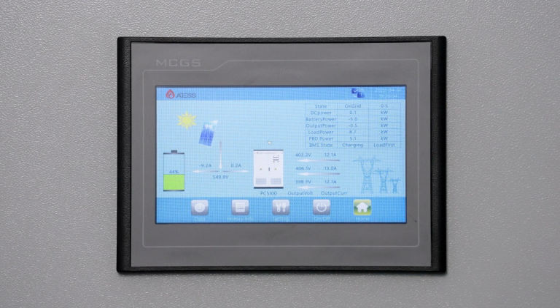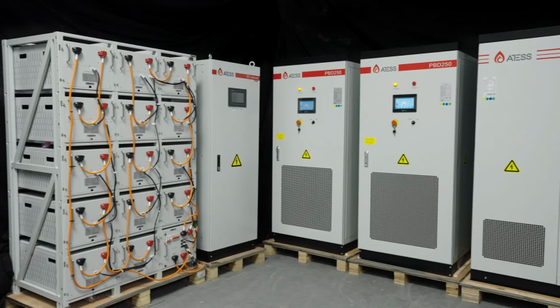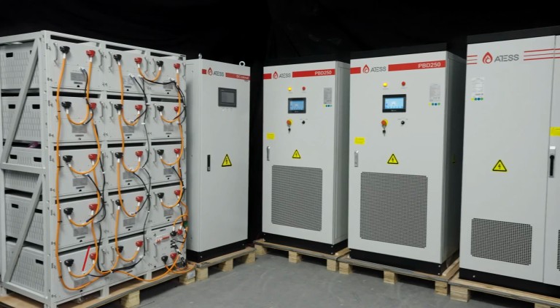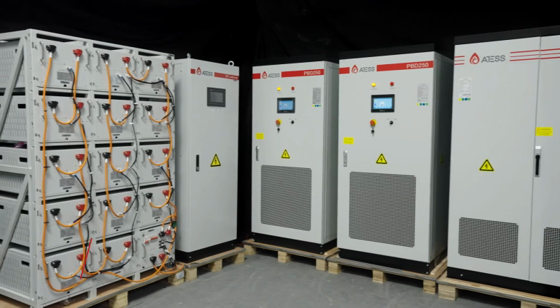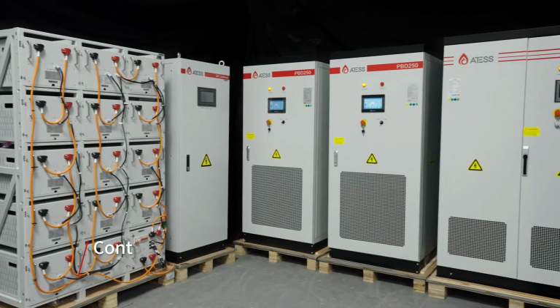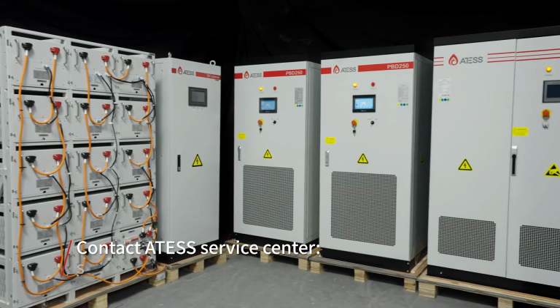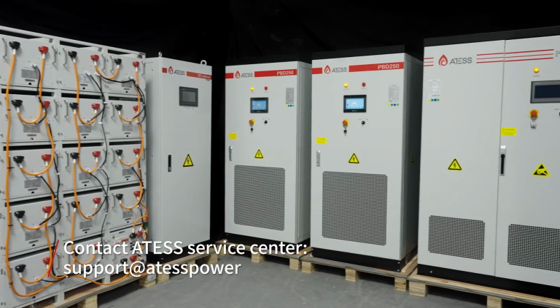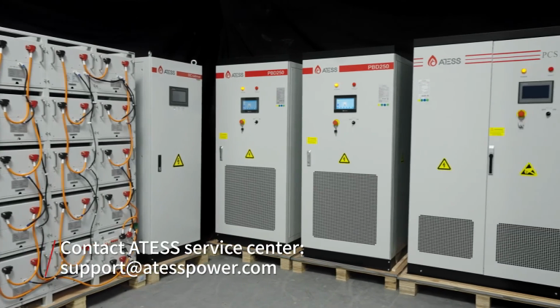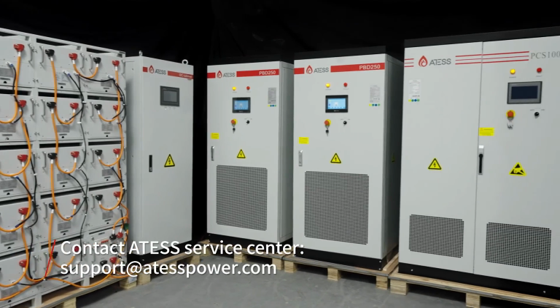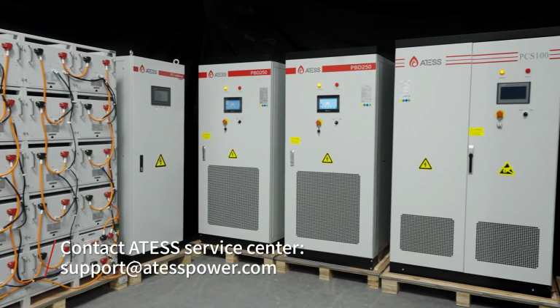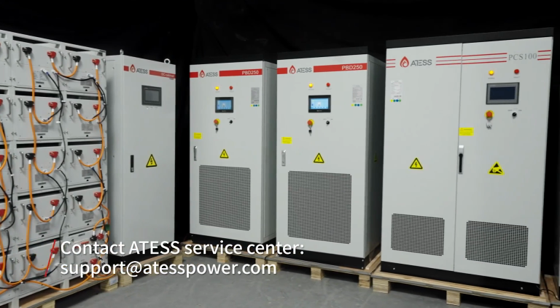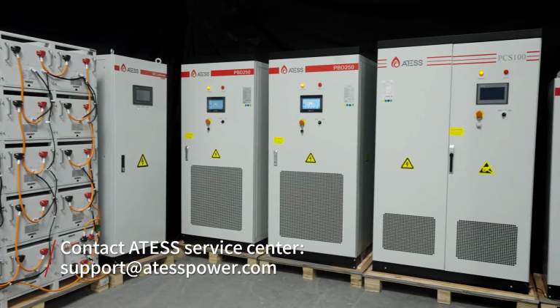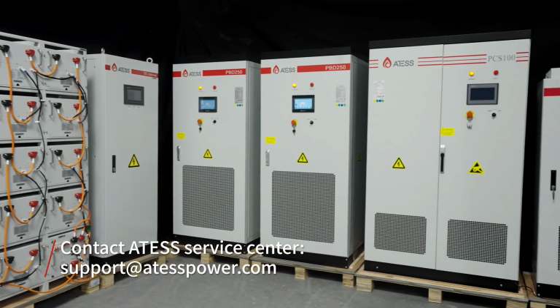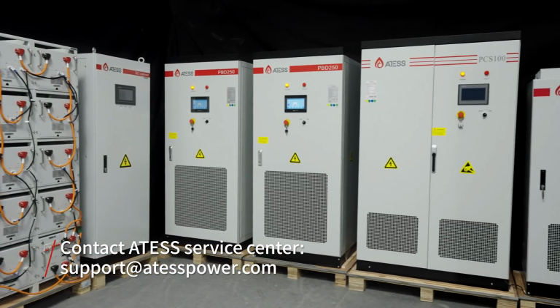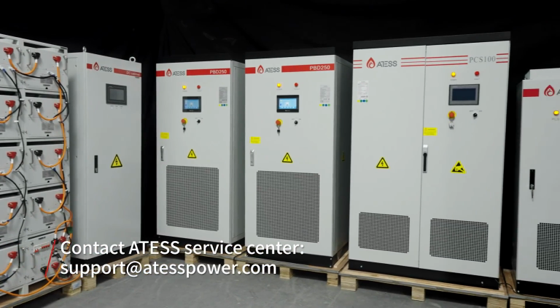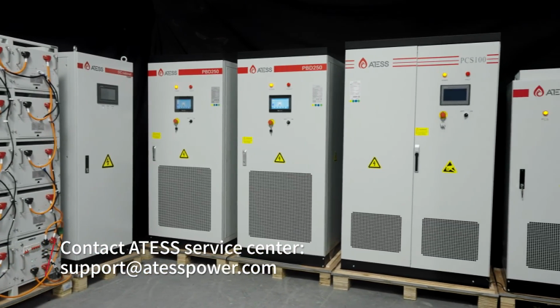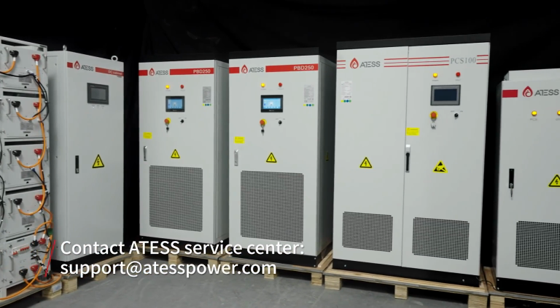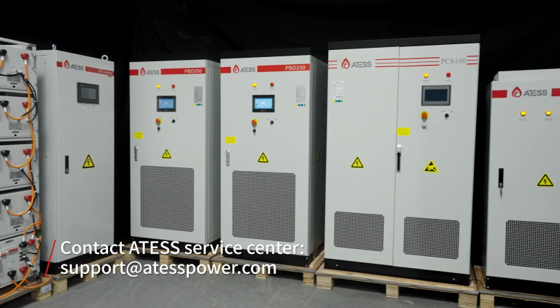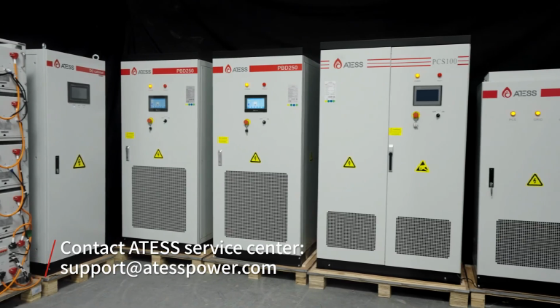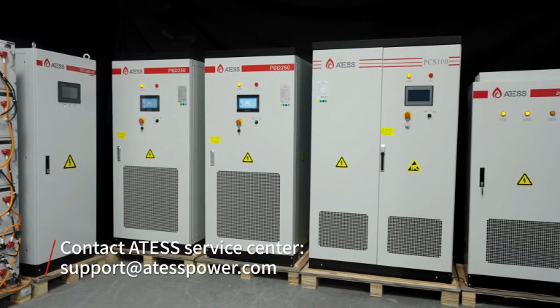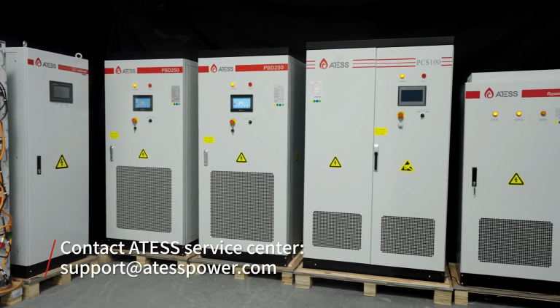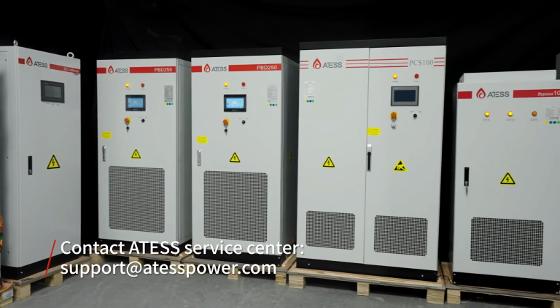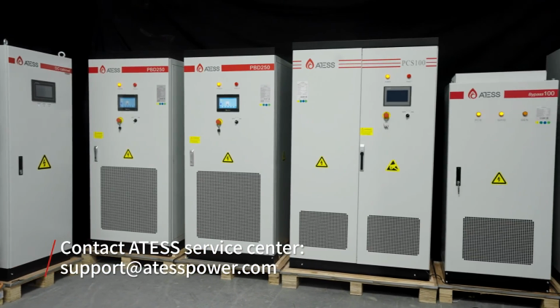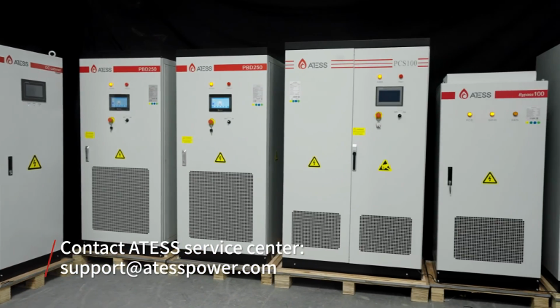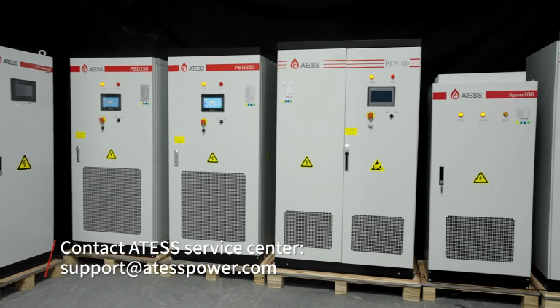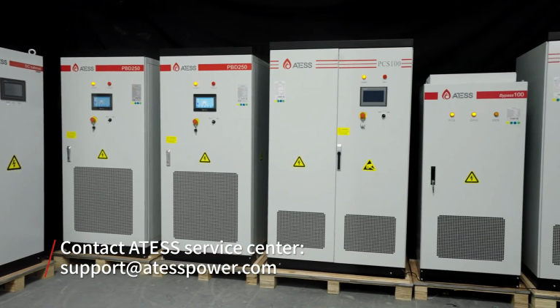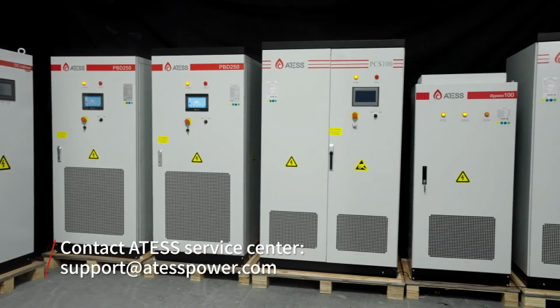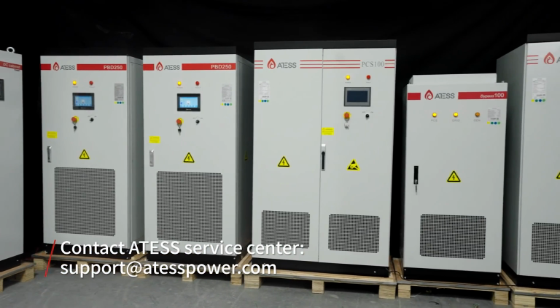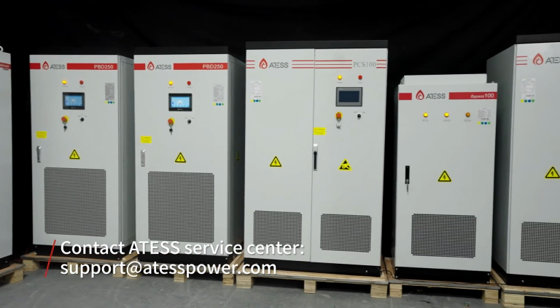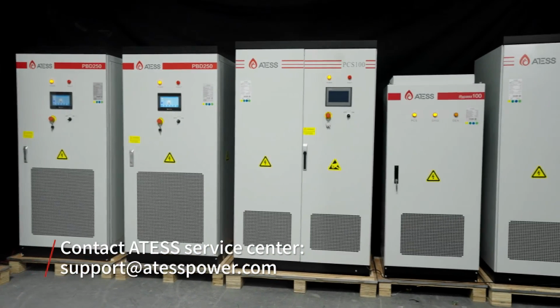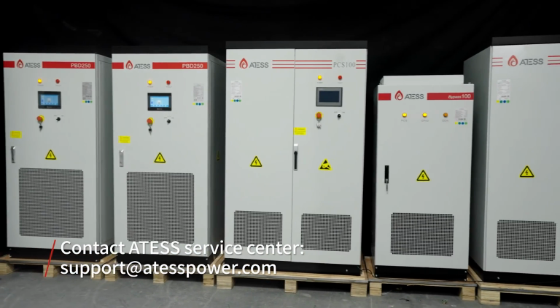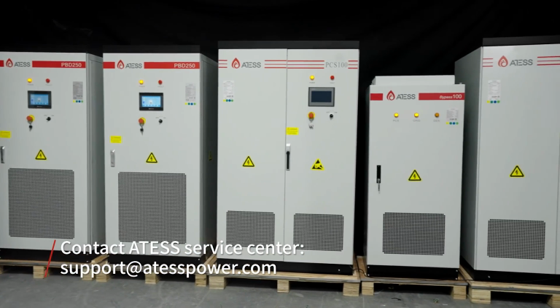At this point, the whole installation and commissioning procedure is completed. If you have any questions, please contact the Ottest service center or the local distributor.